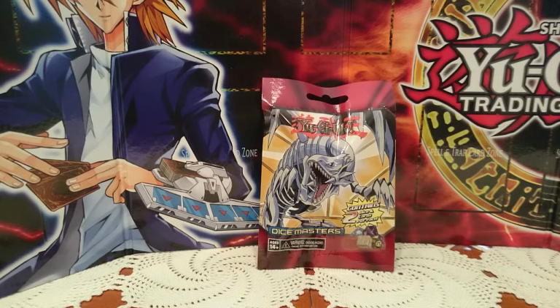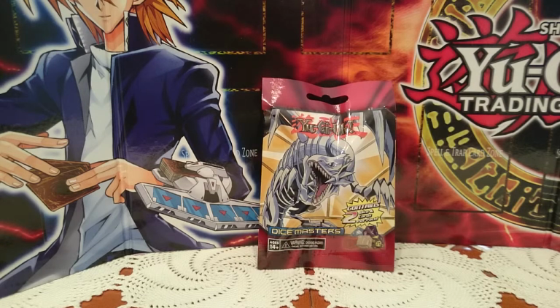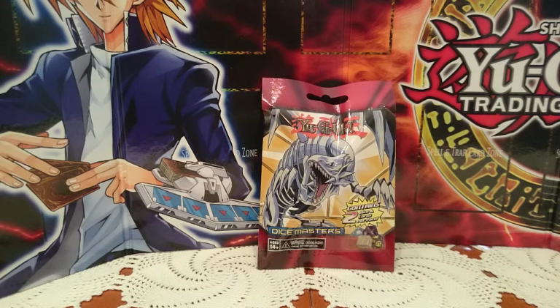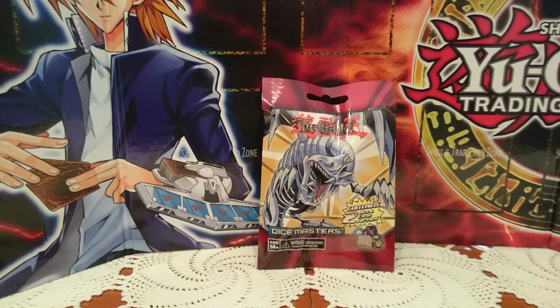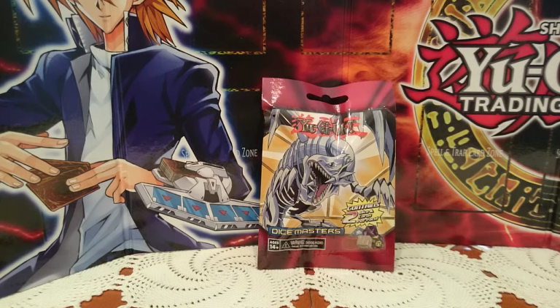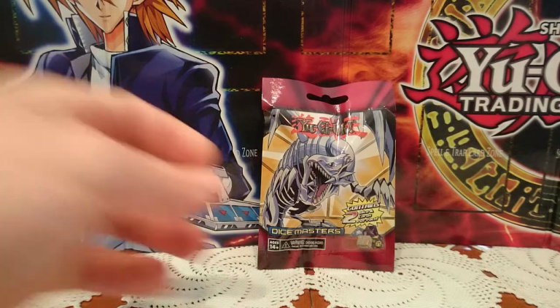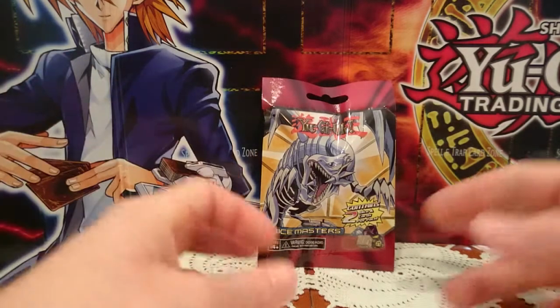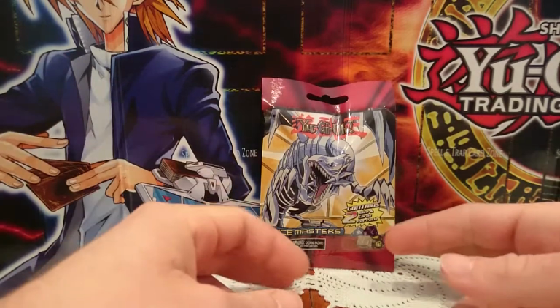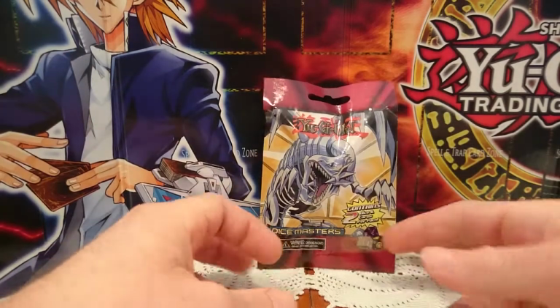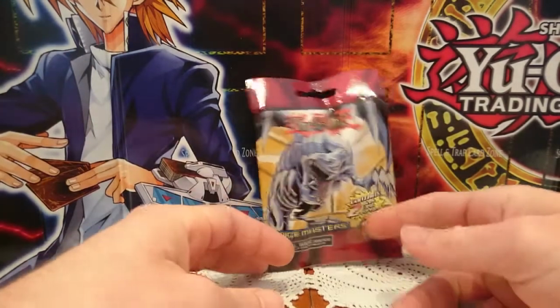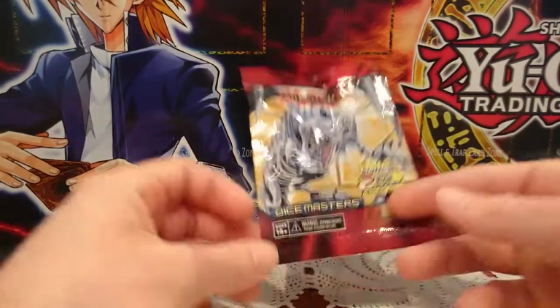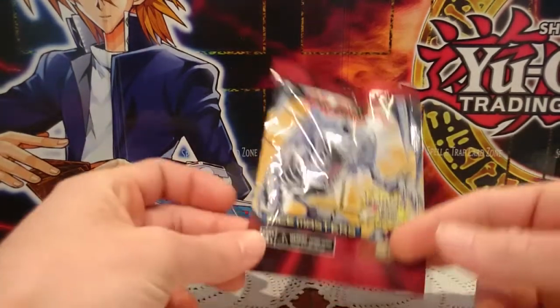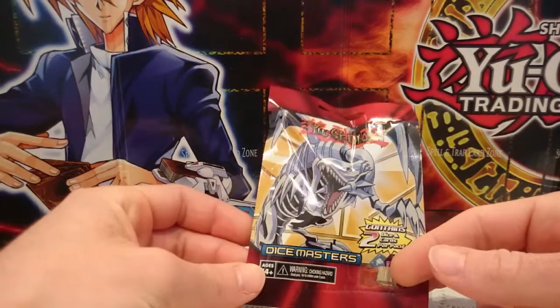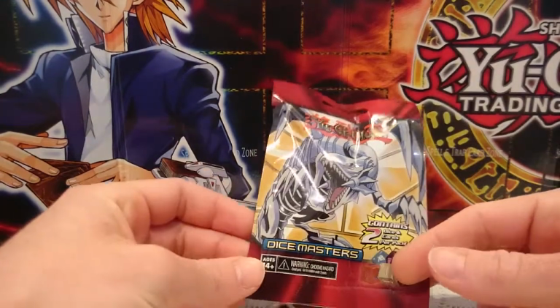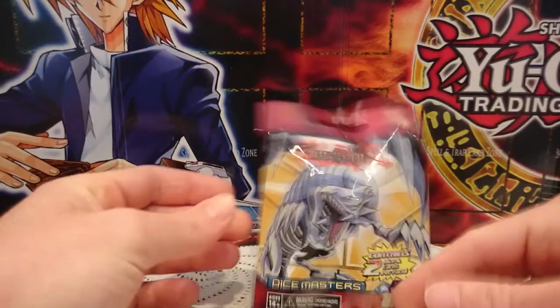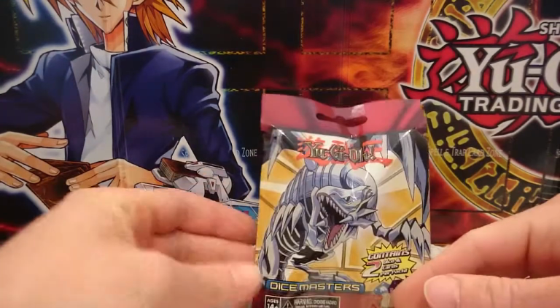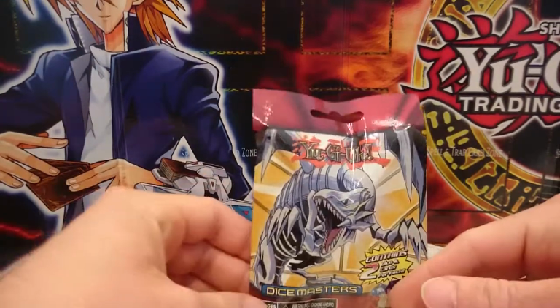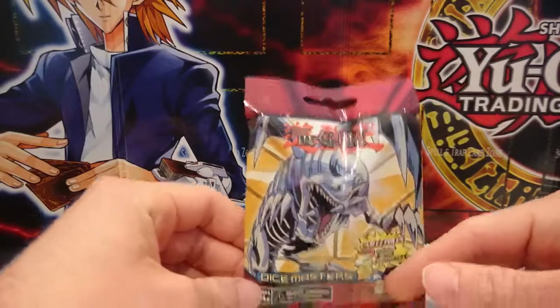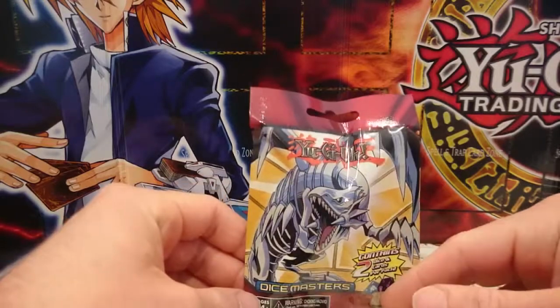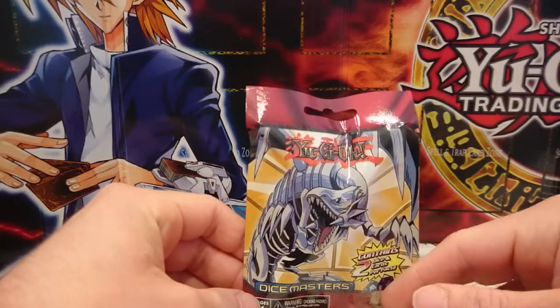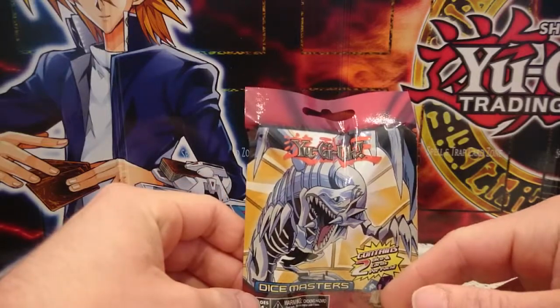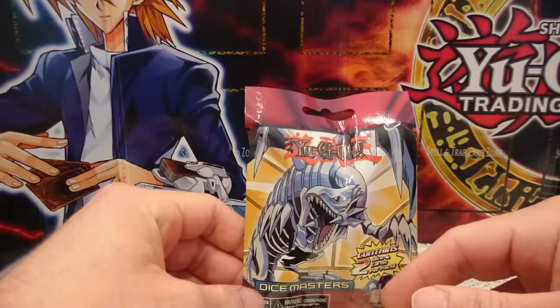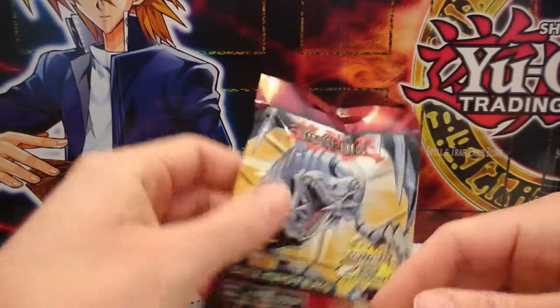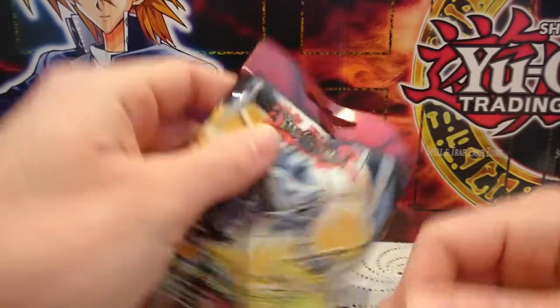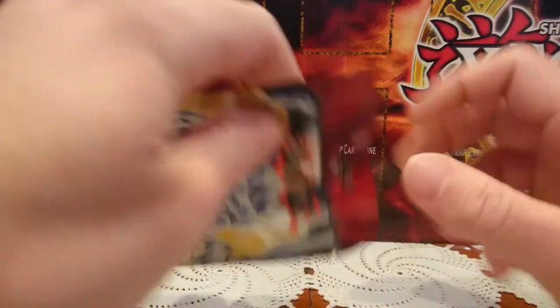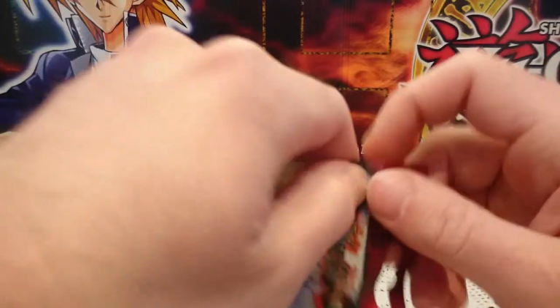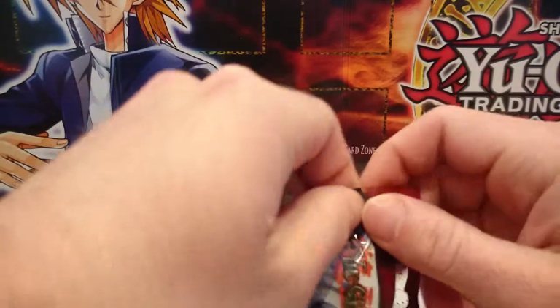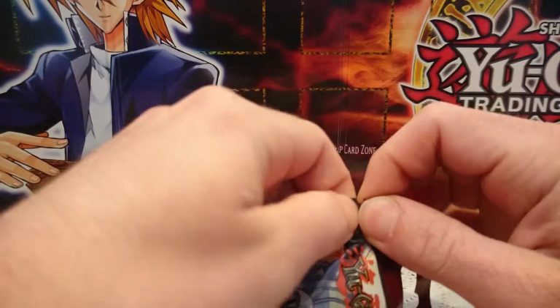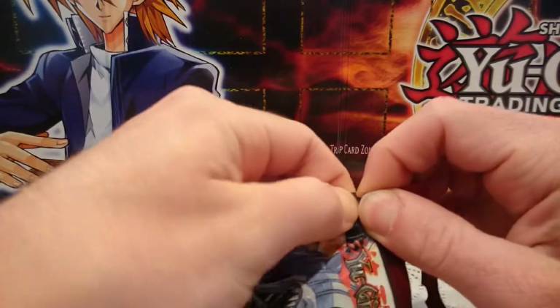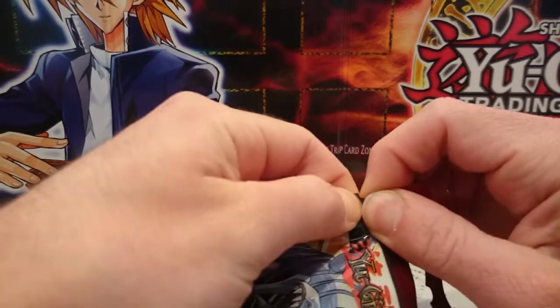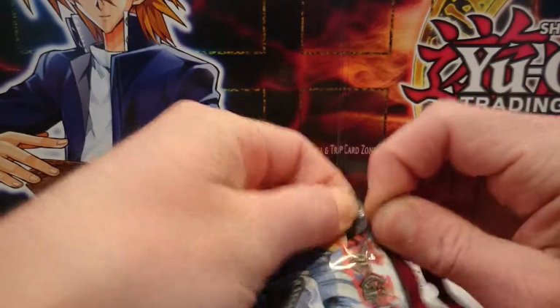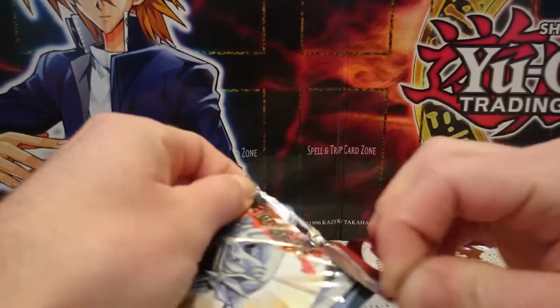What is up YouTube, Marki Čuko here, bringing you the Dice Master's Yu-Gi-Oh foil pack. Let's do a quick daily unboxing.